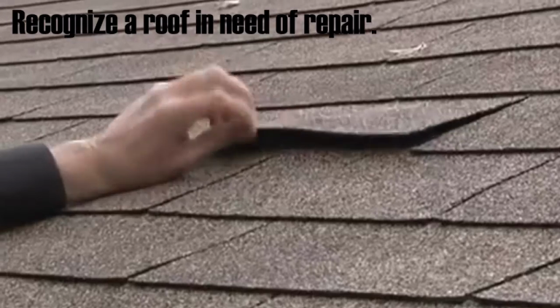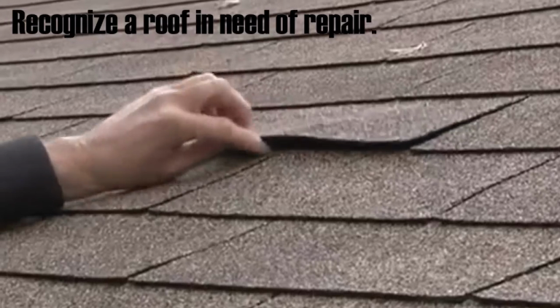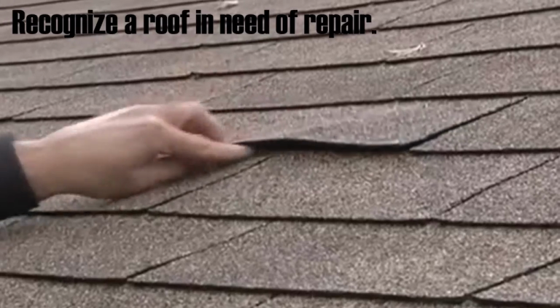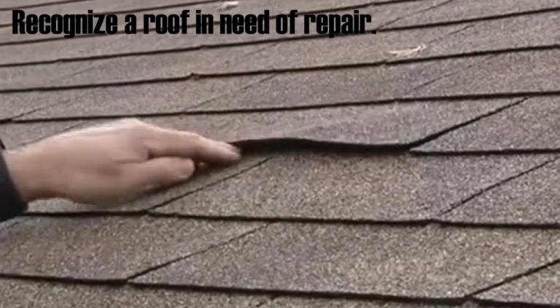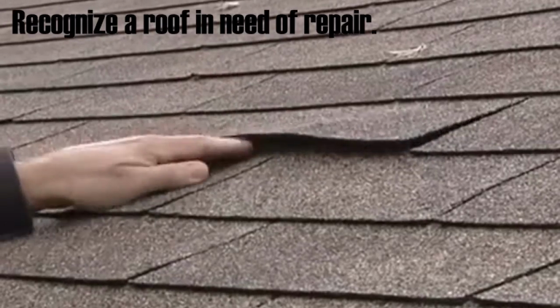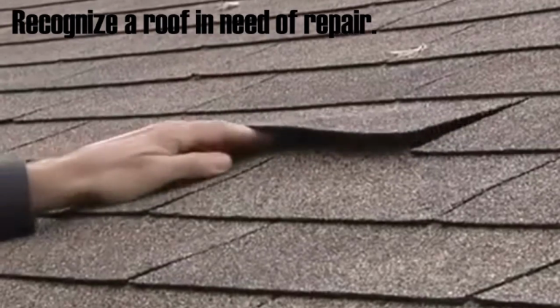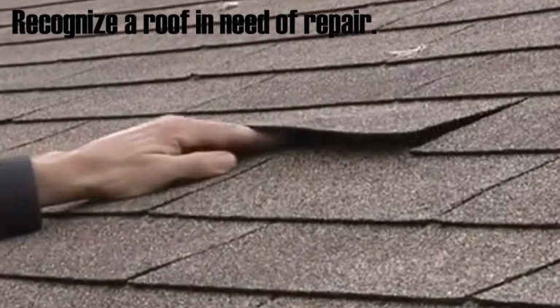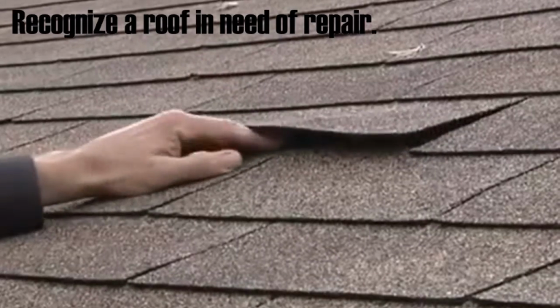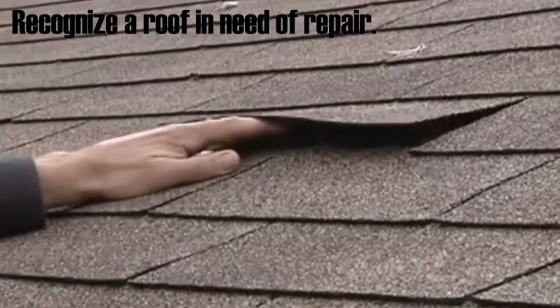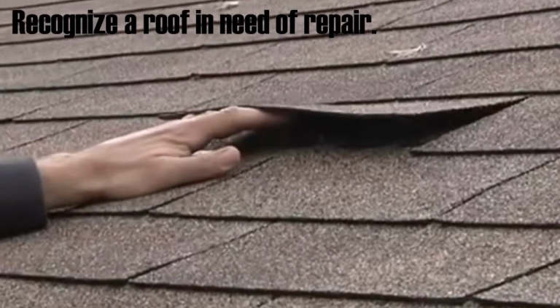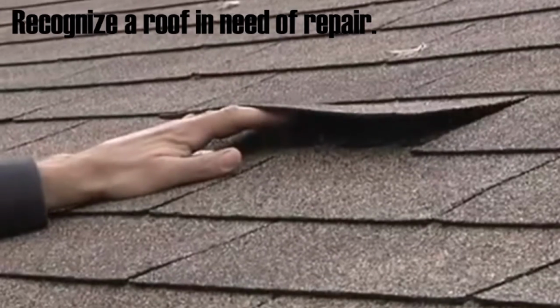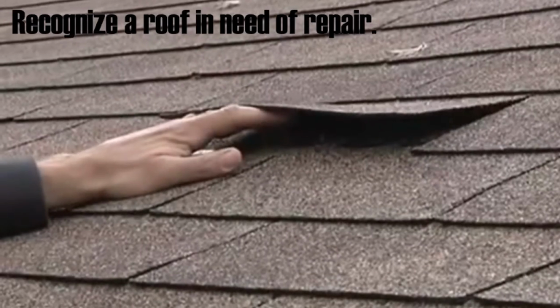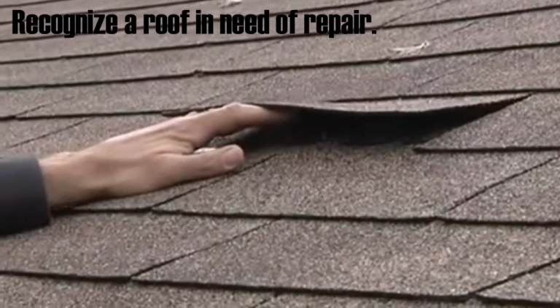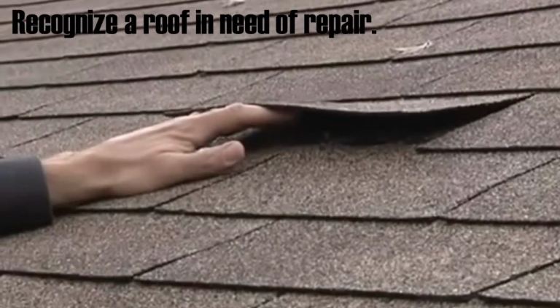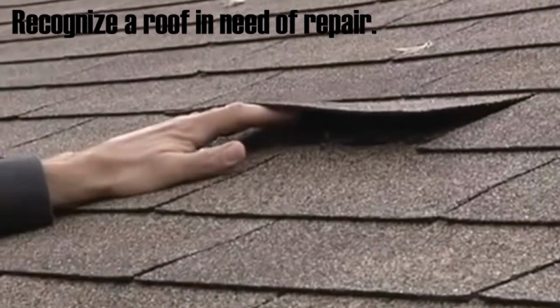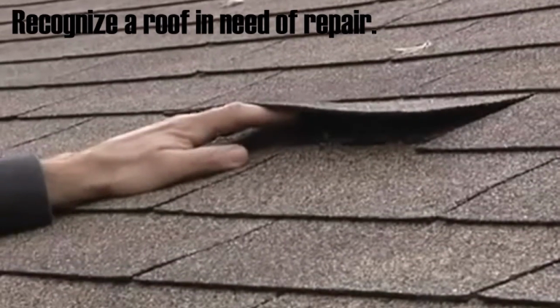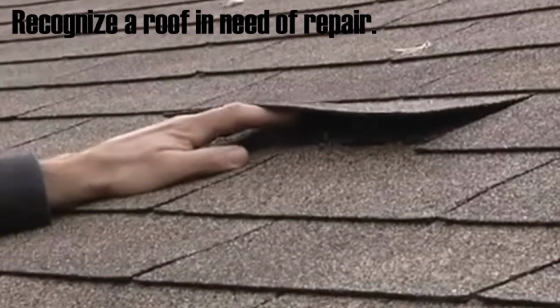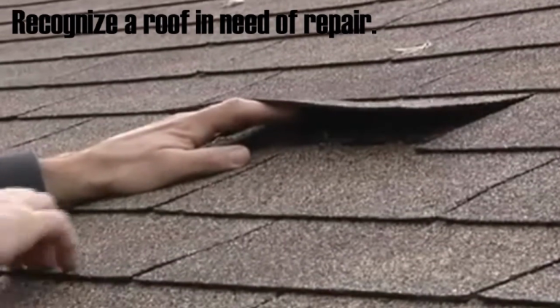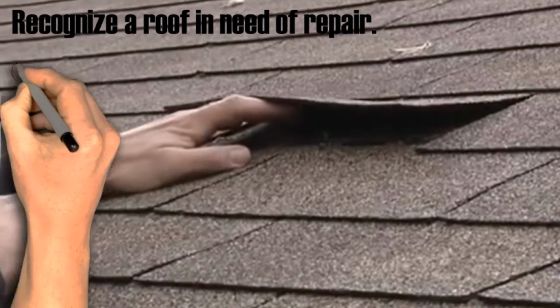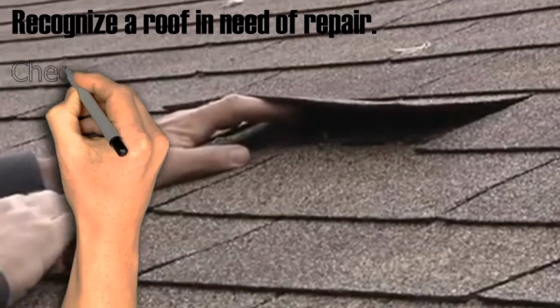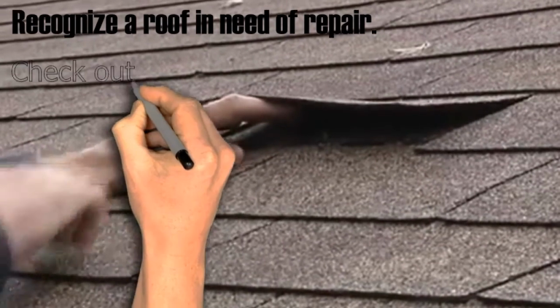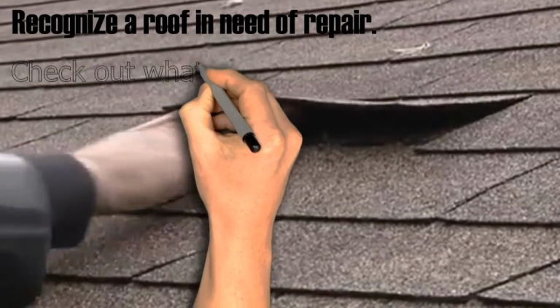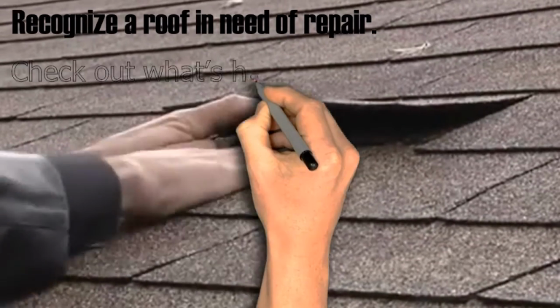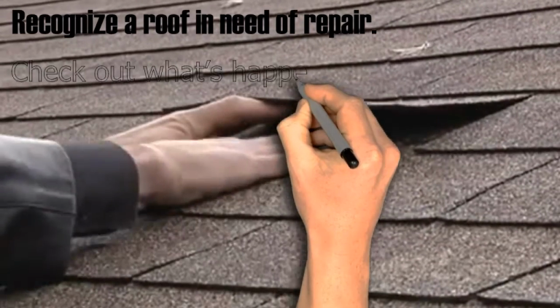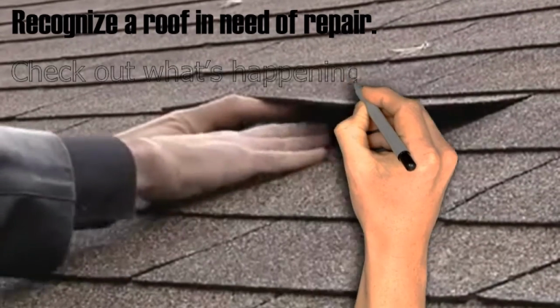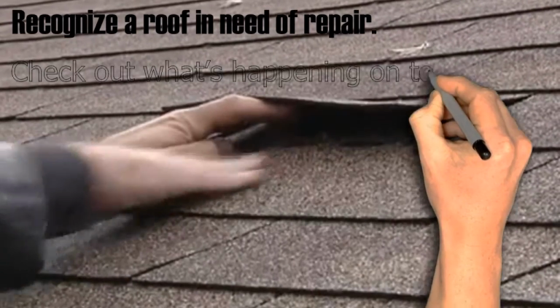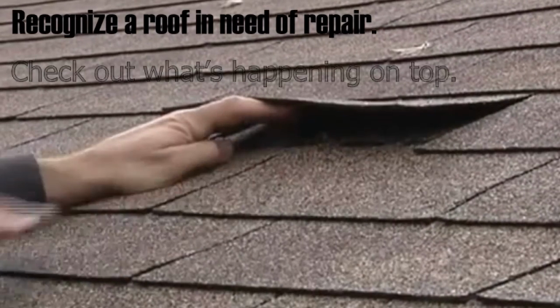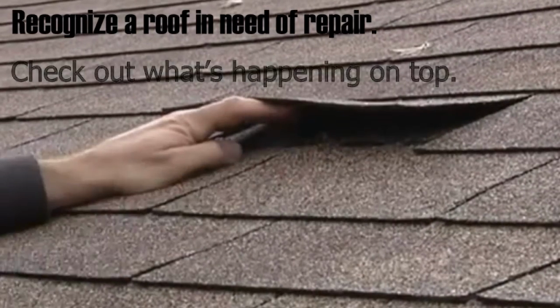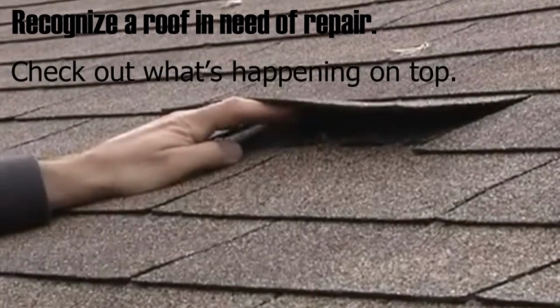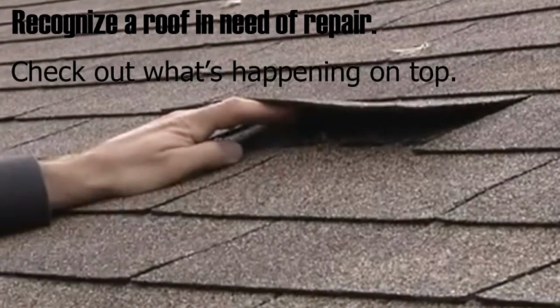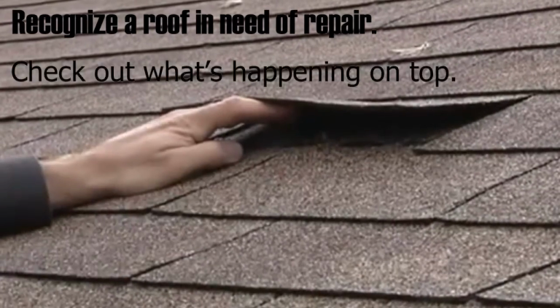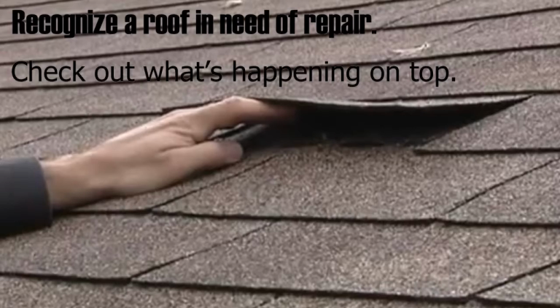Recognize a roof in need of repair. Before you ever set foot inside, check out what's happening on top.